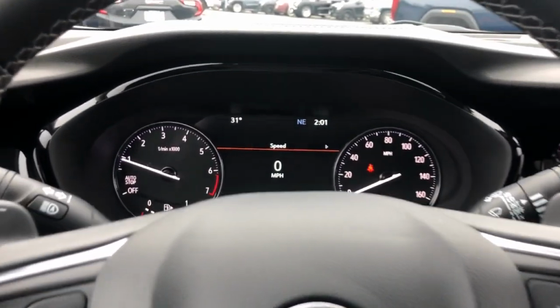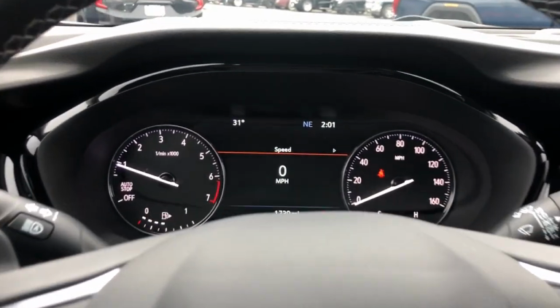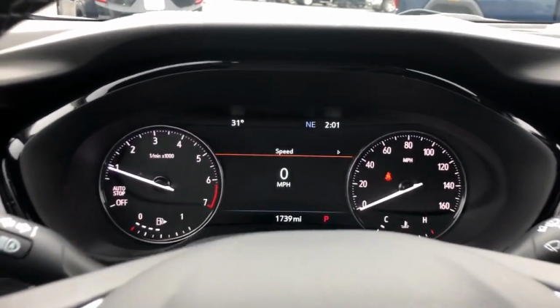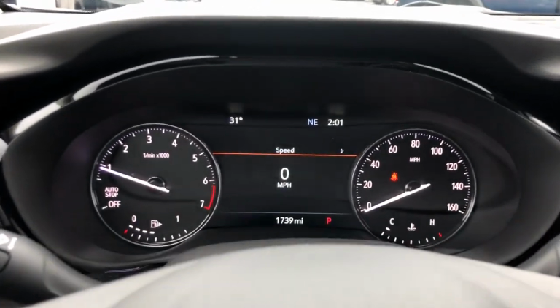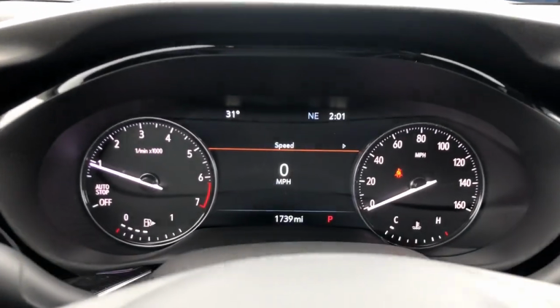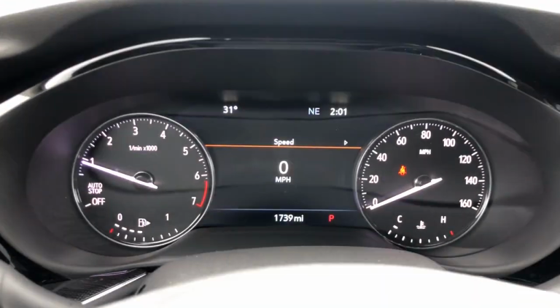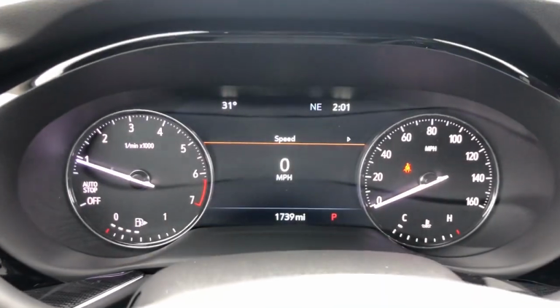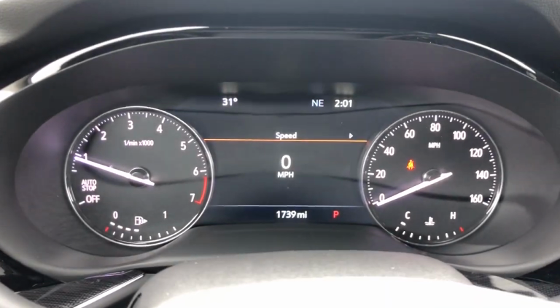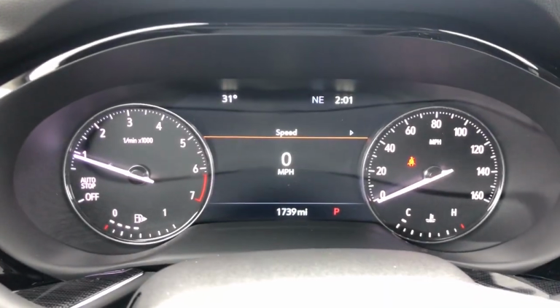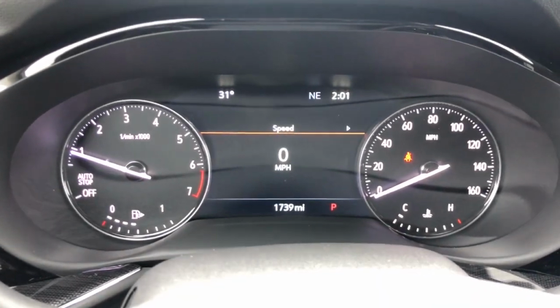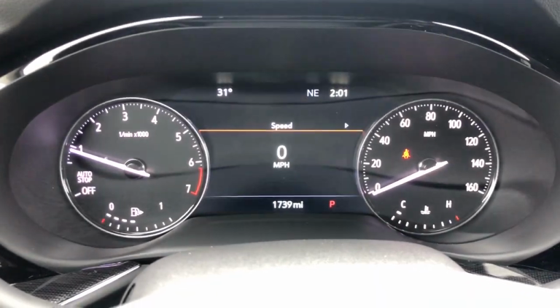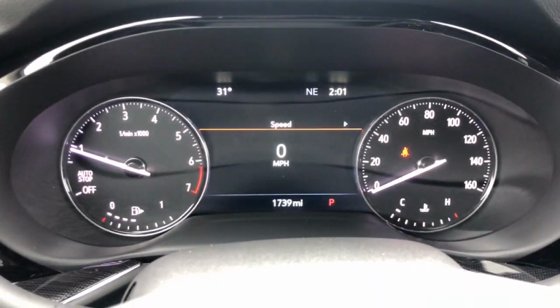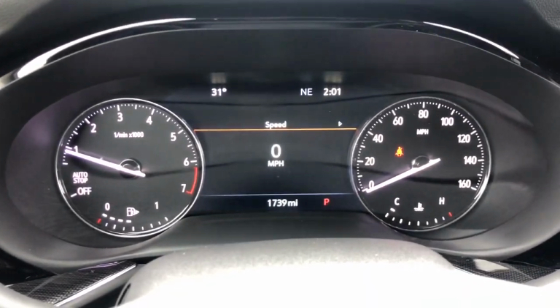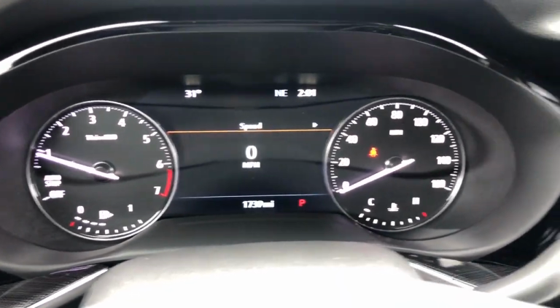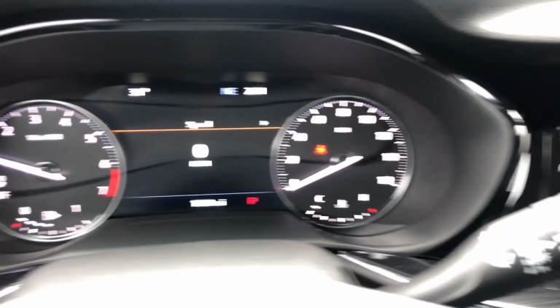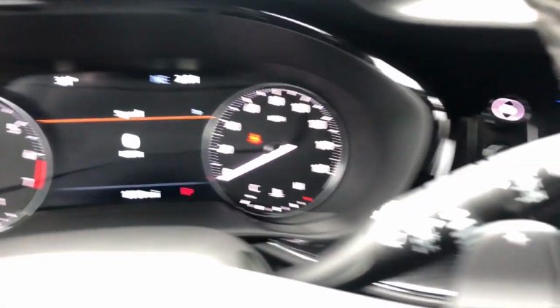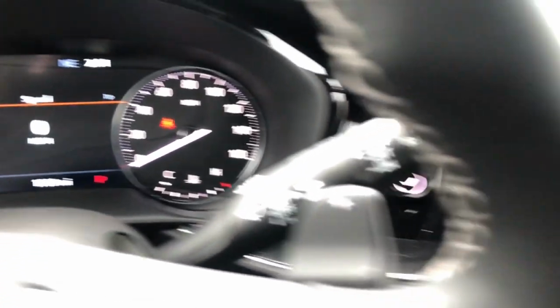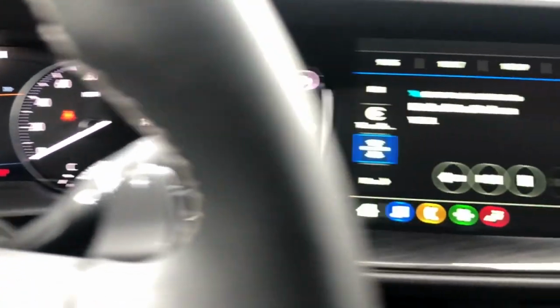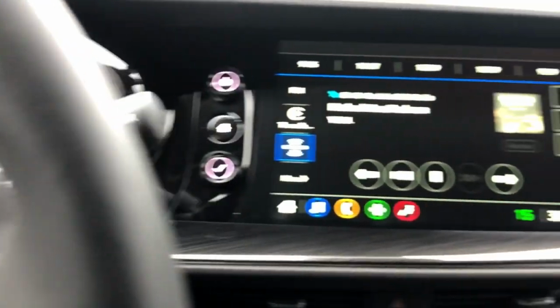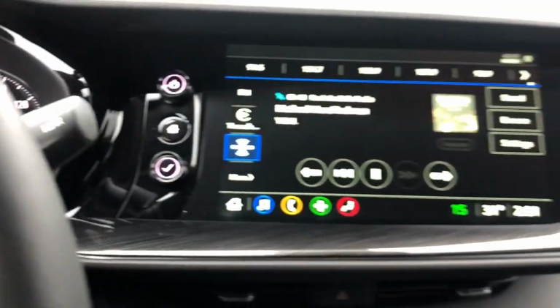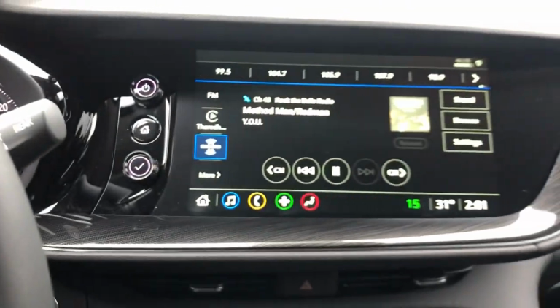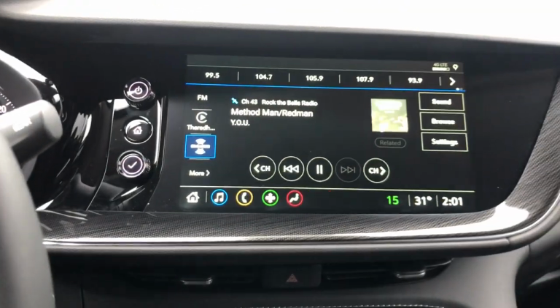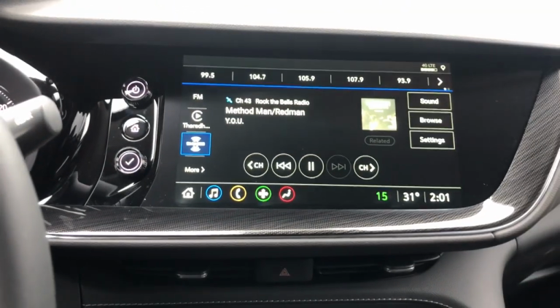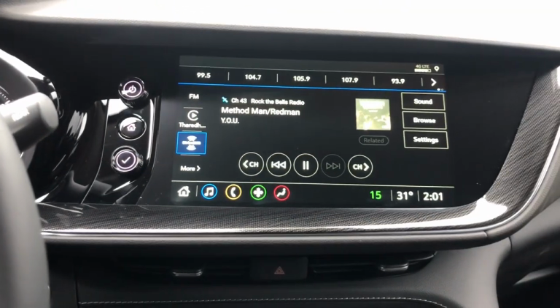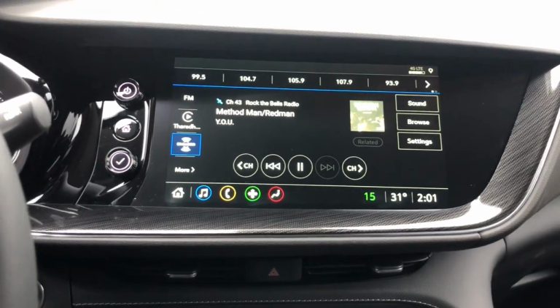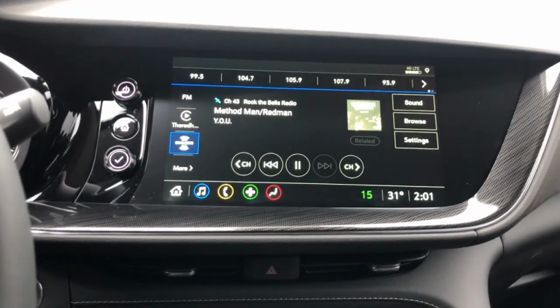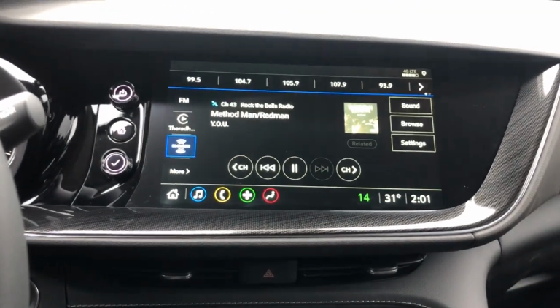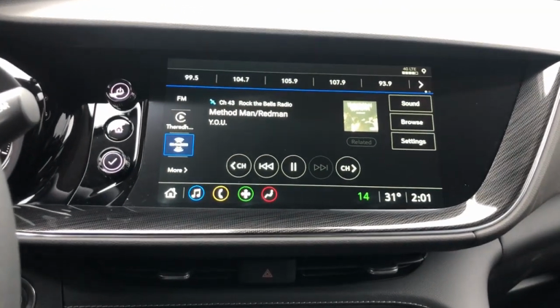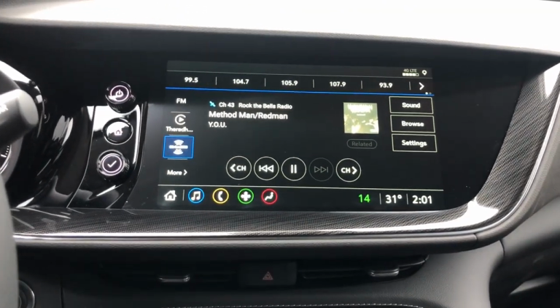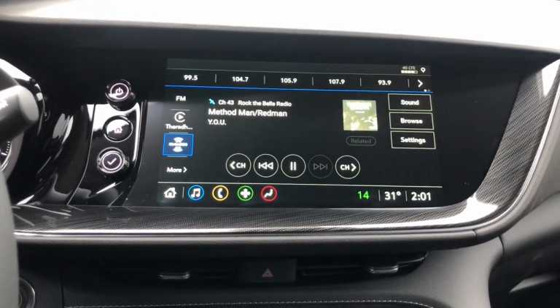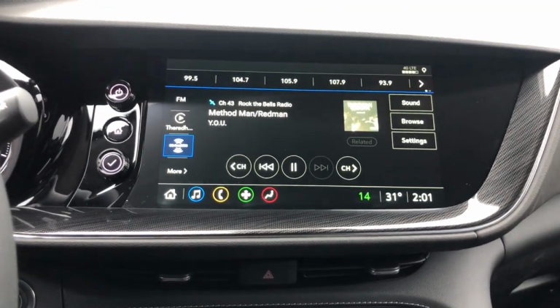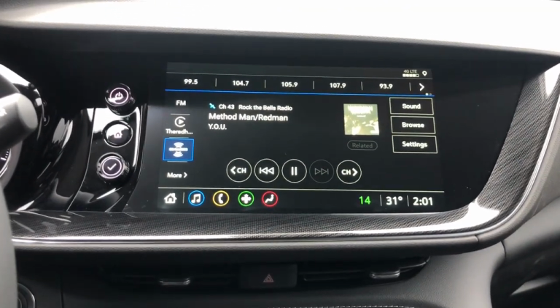Want a car that's easy to love? The Envision is waiting for you. Road test it today.